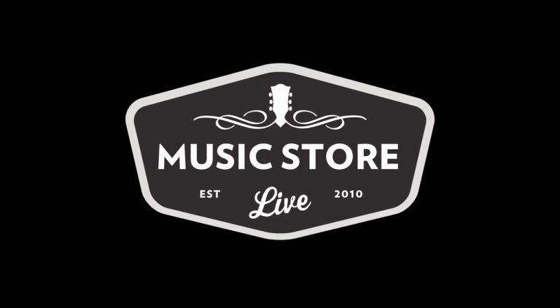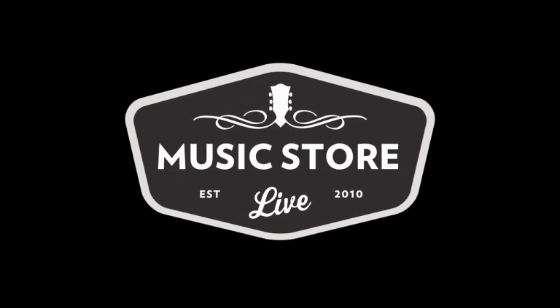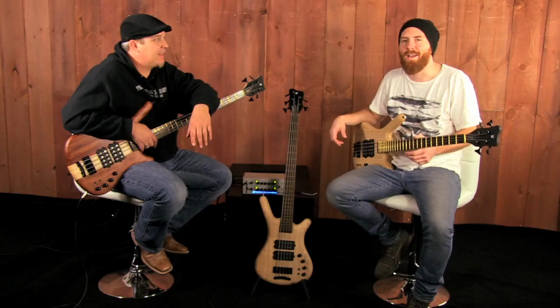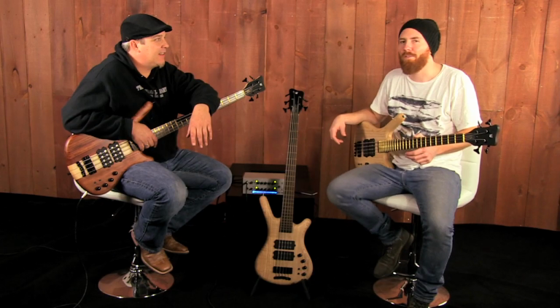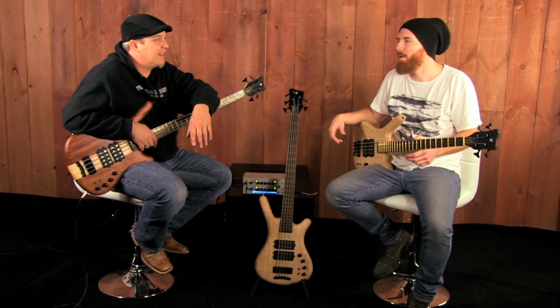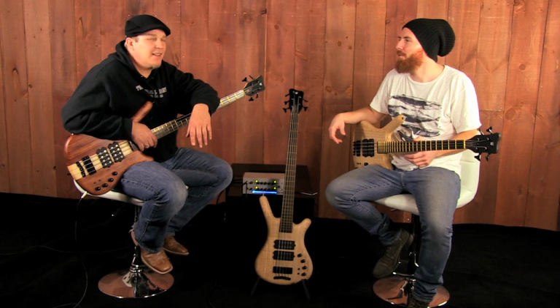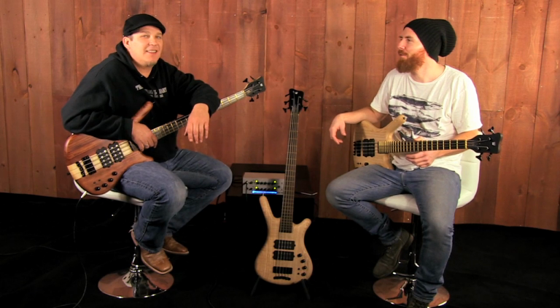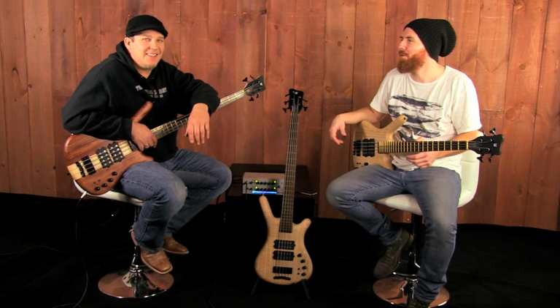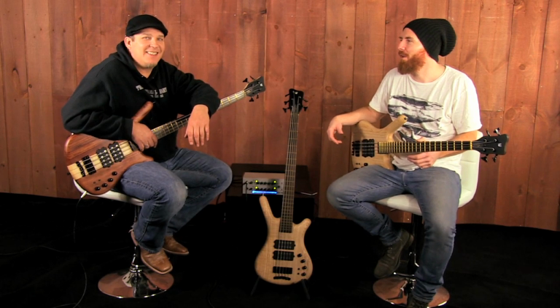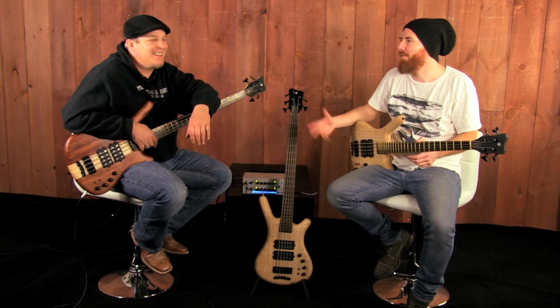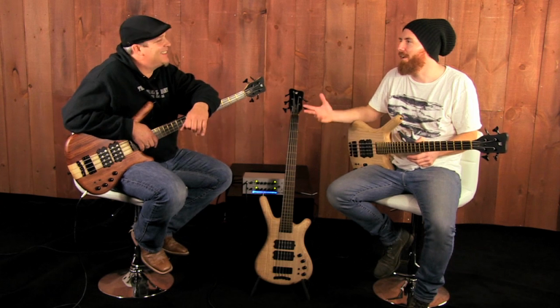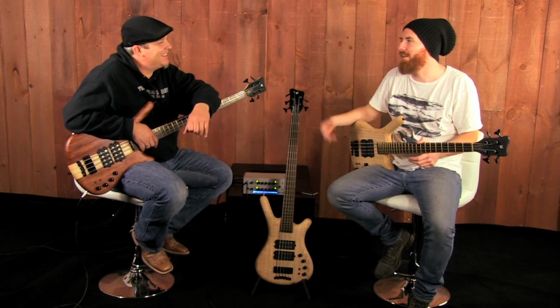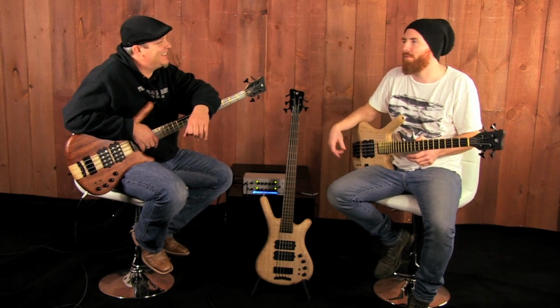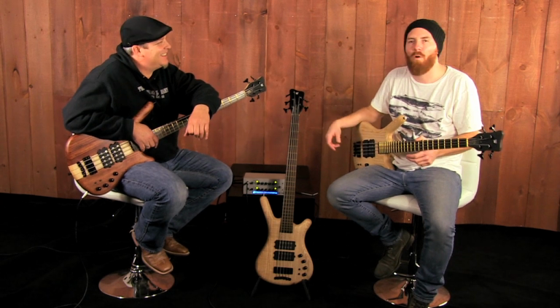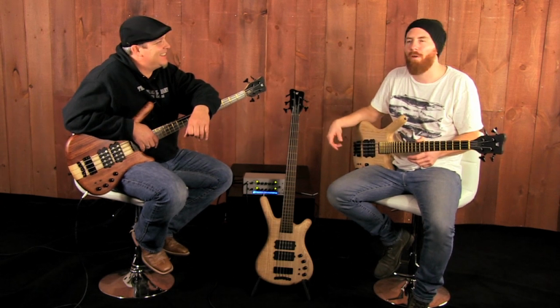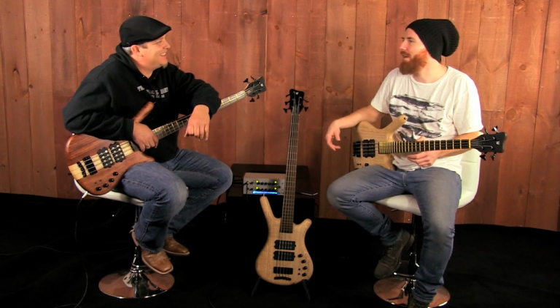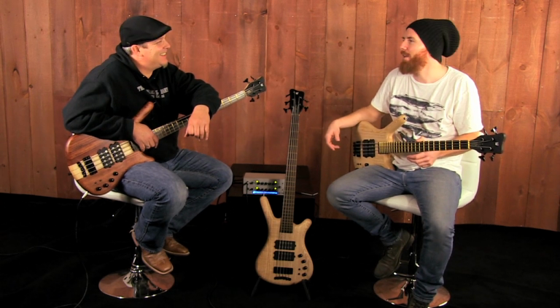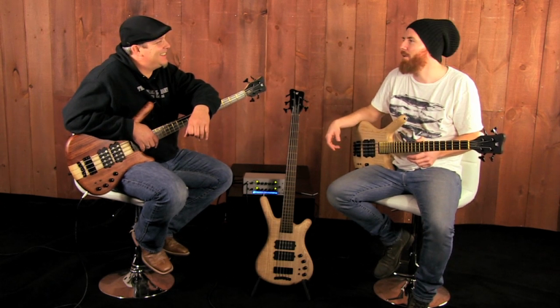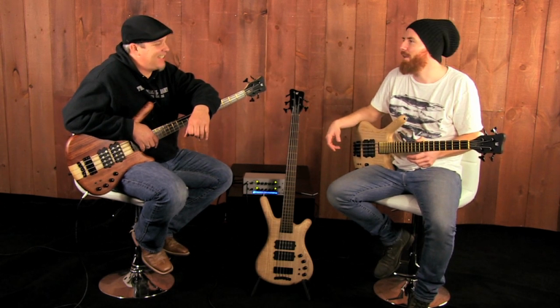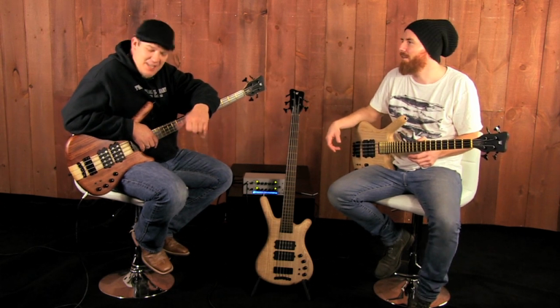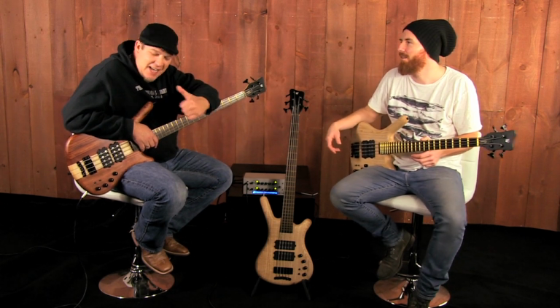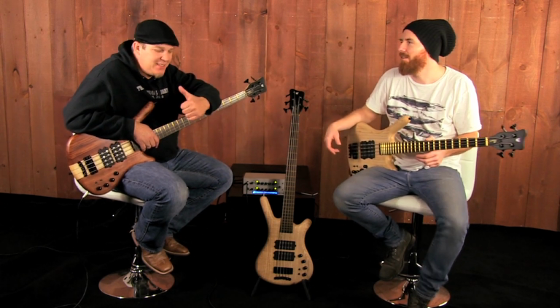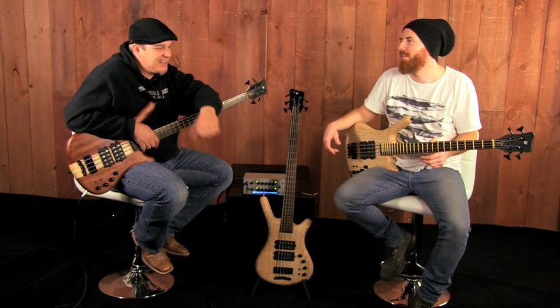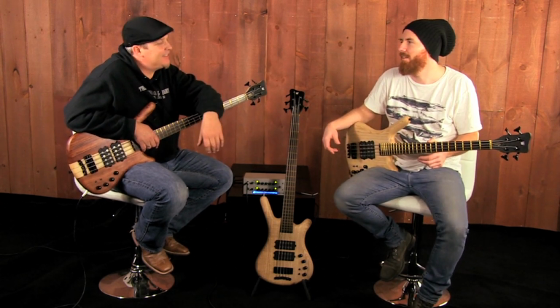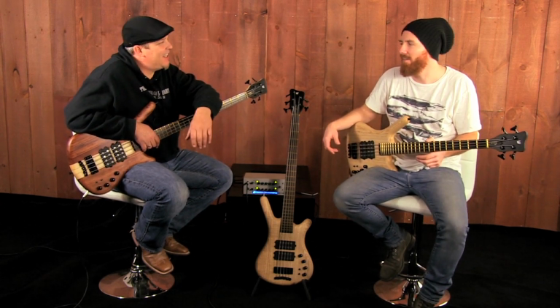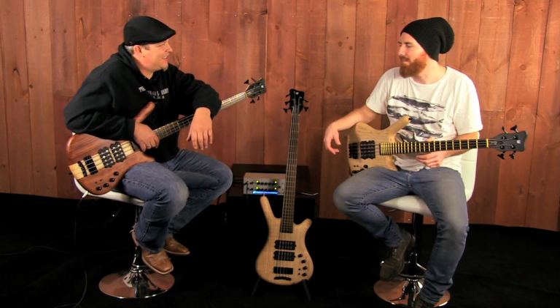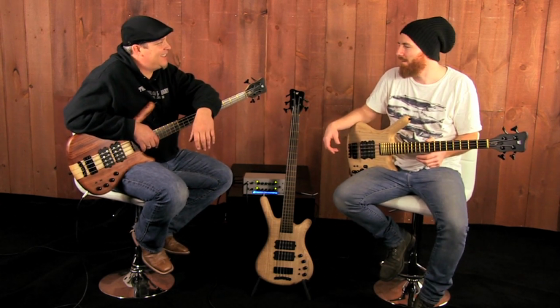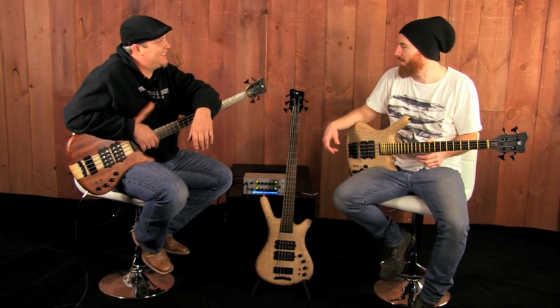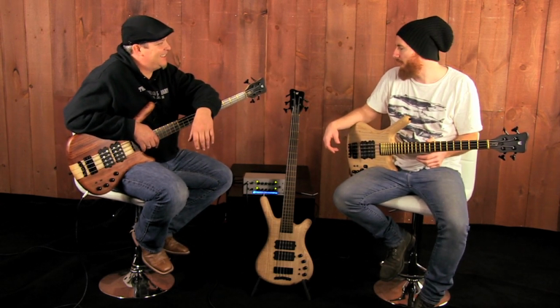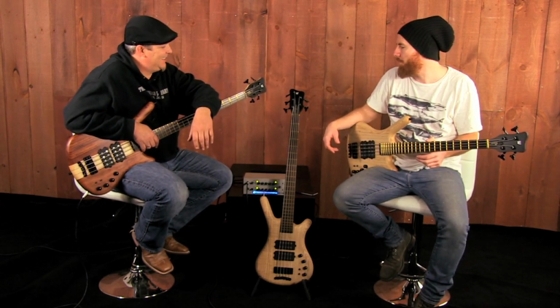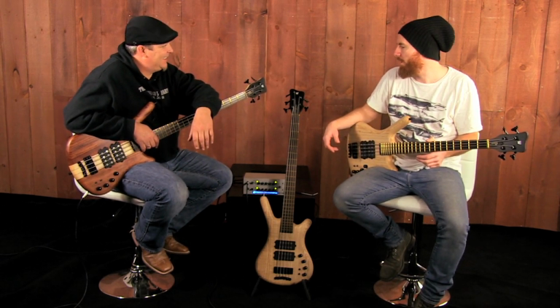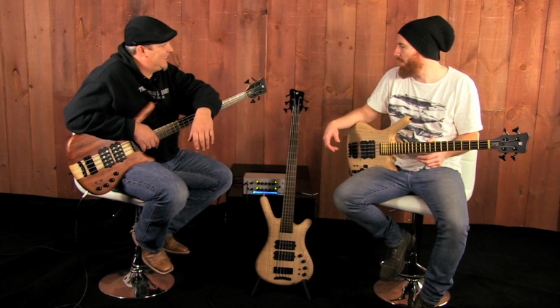Hey guys, this is Bob from Music Store Live. Andy from Warwick. Andy, how you doing, man? Excellent. Awesome. Thanks for being here.